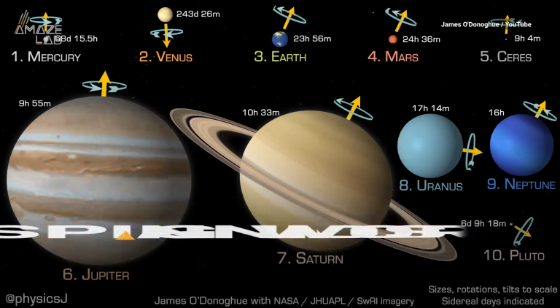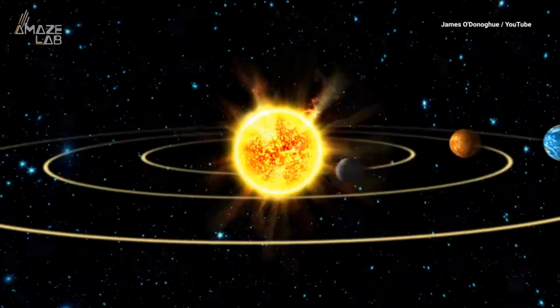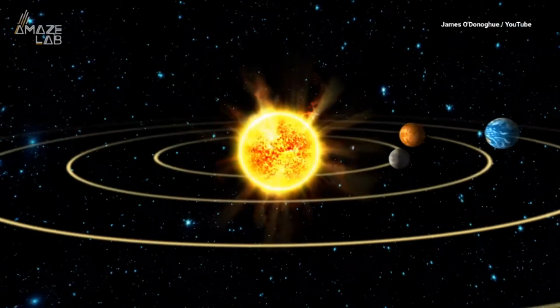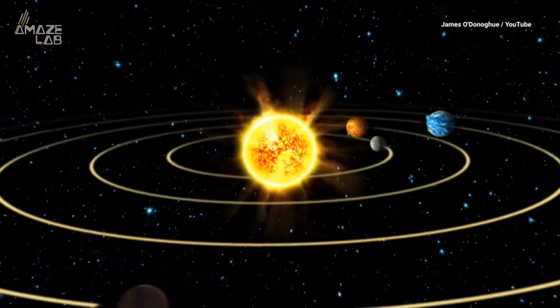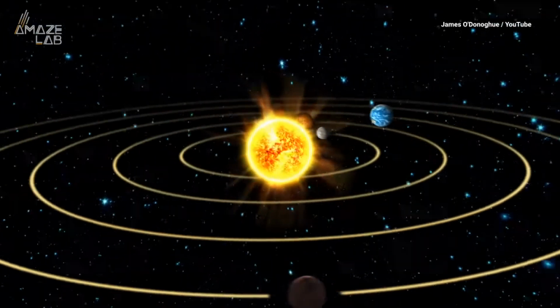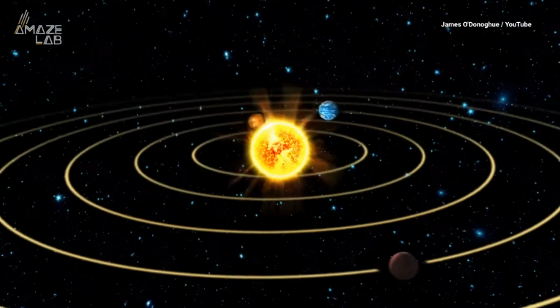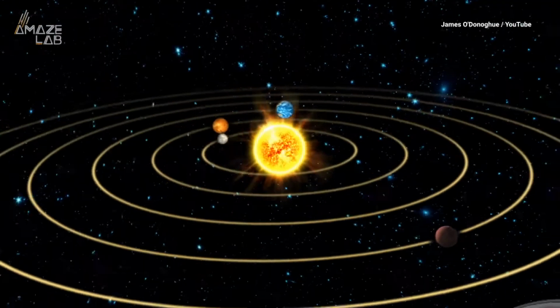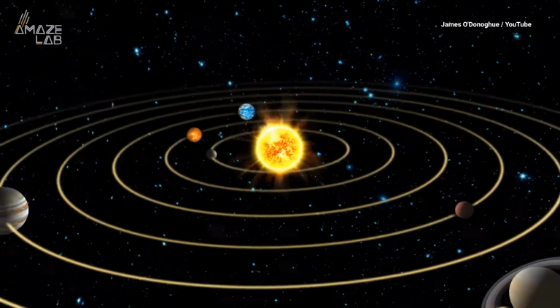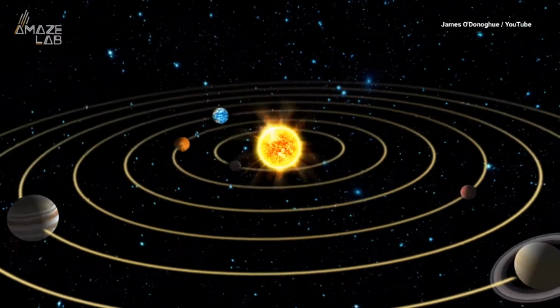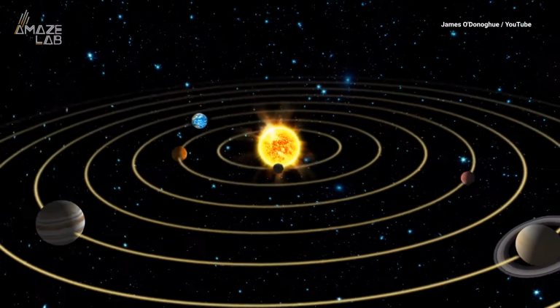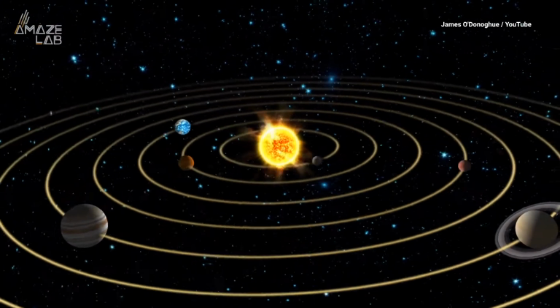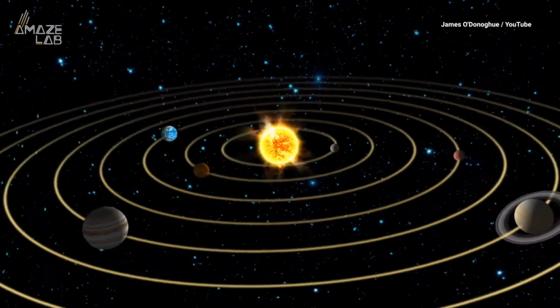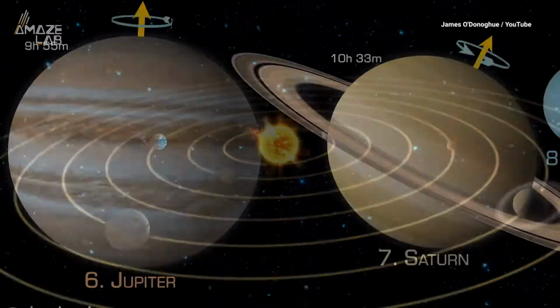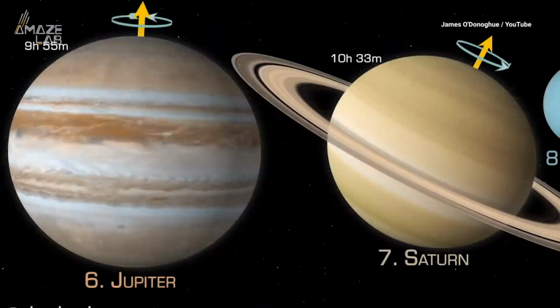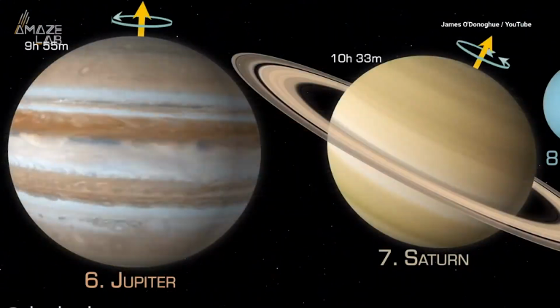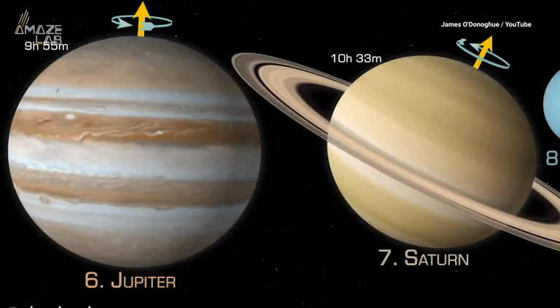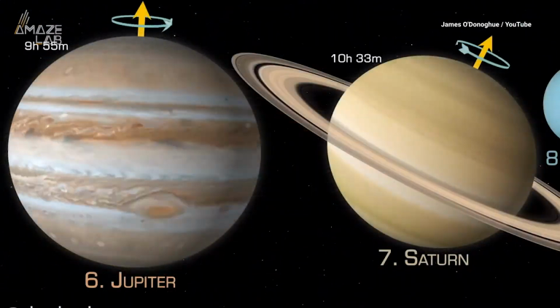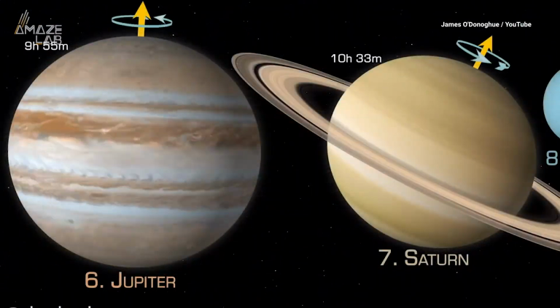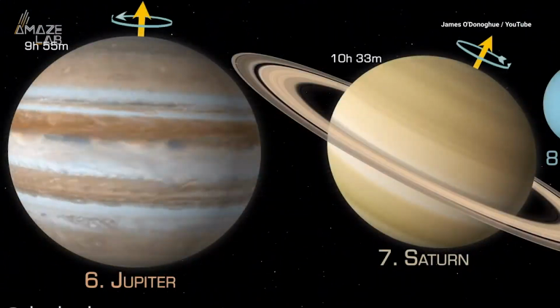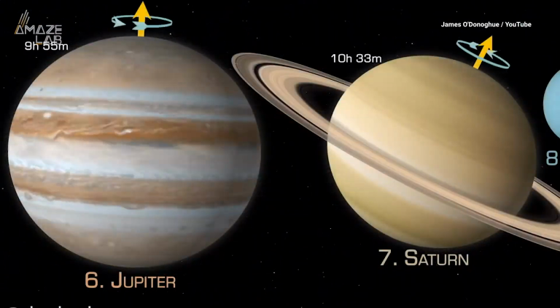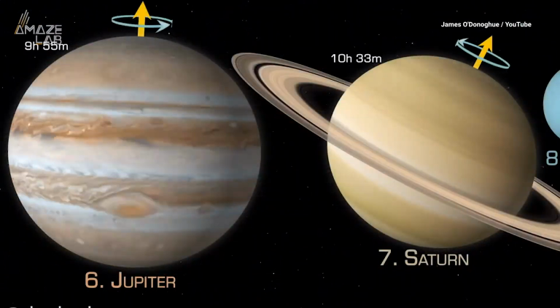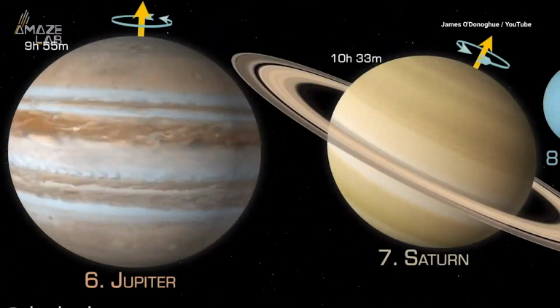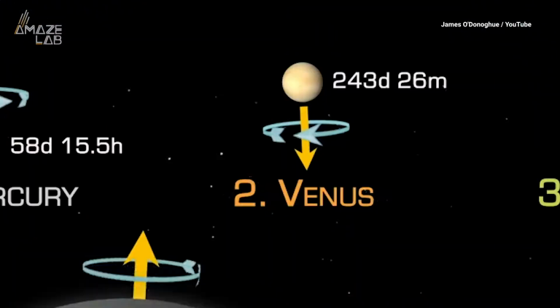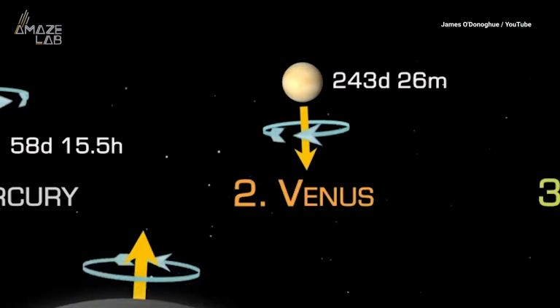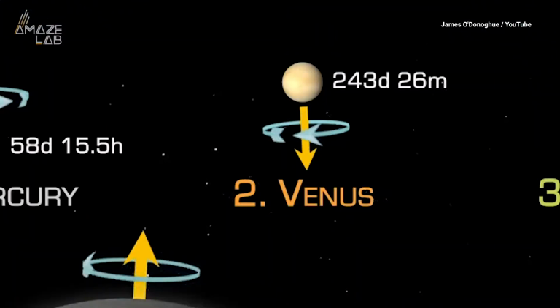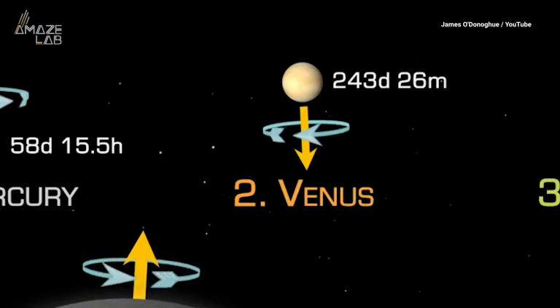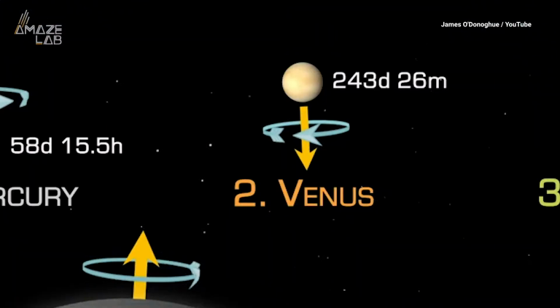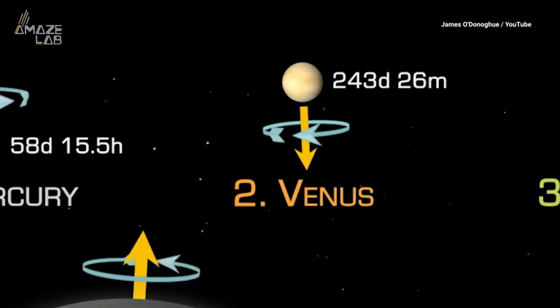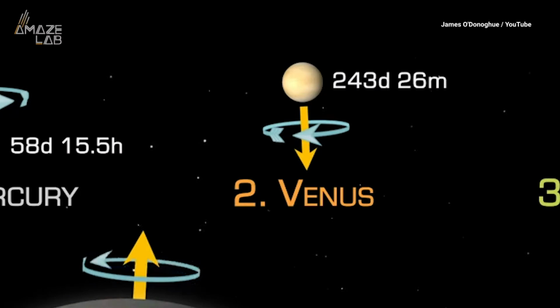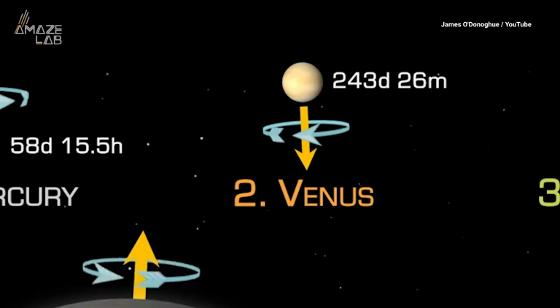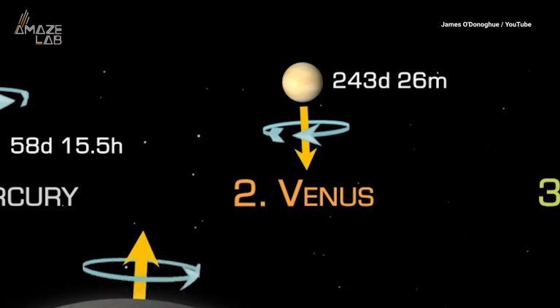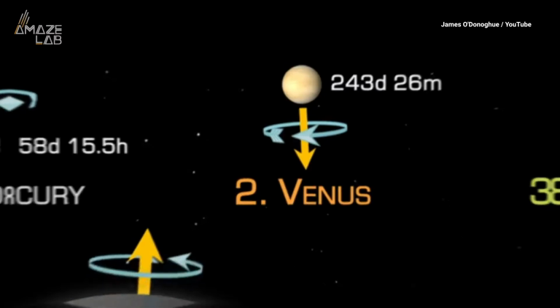If our solar system was a high school prom, Jupiter is tearing up the dance floor while Venus is hanging by the punch bowl.